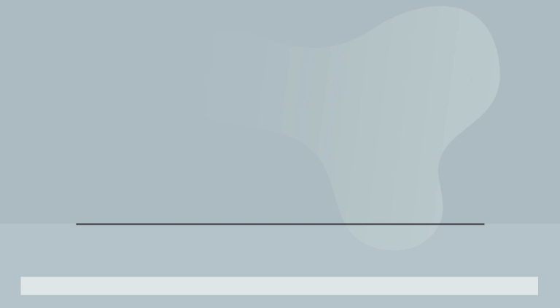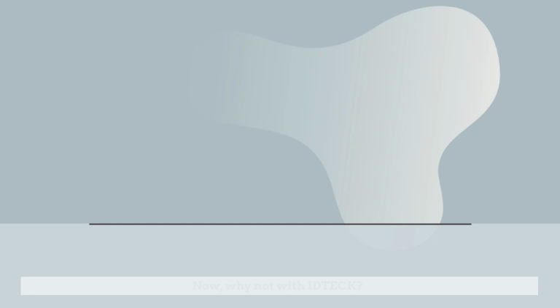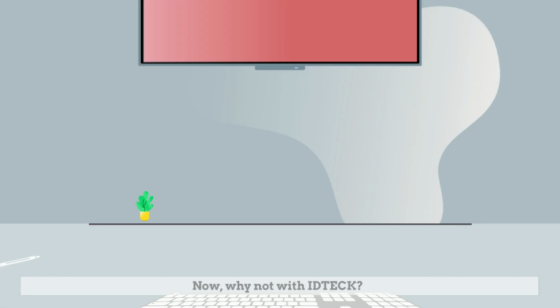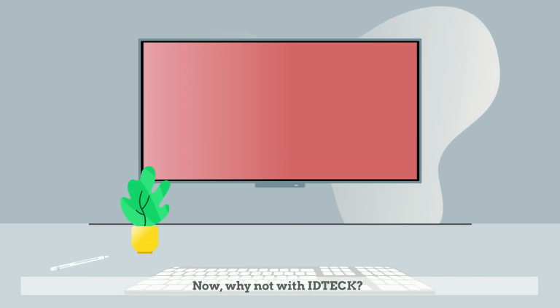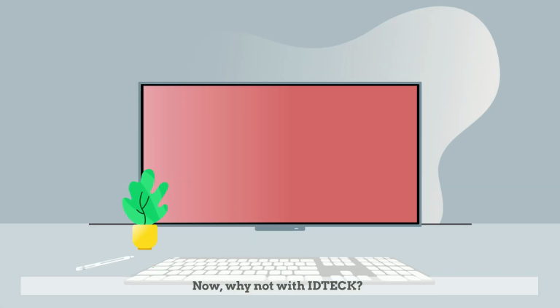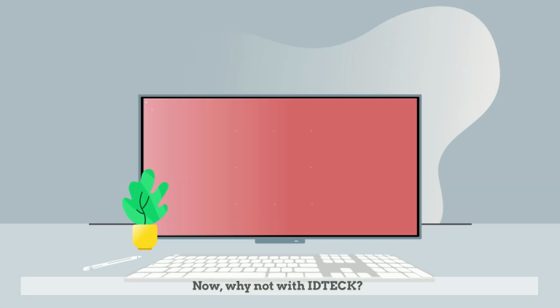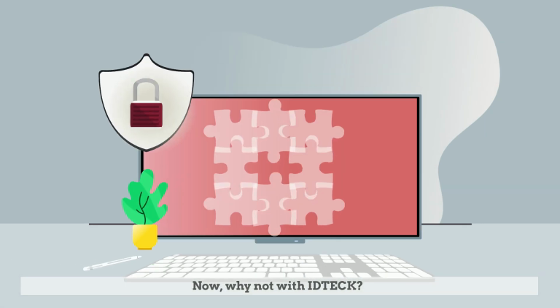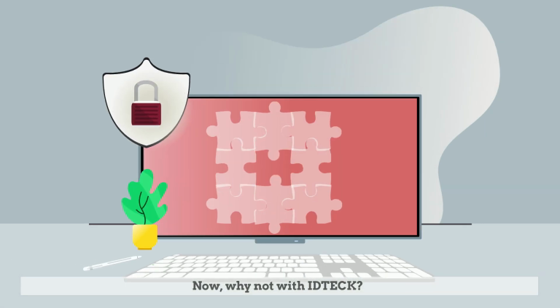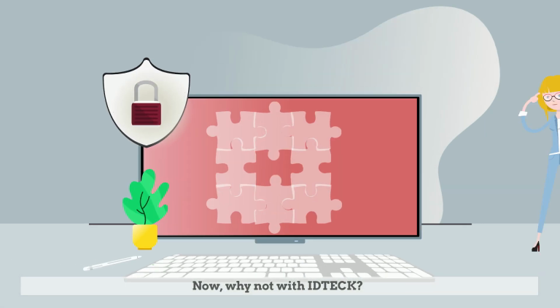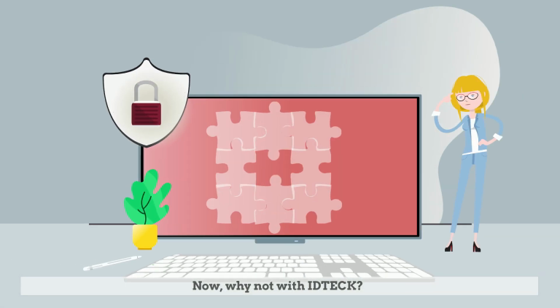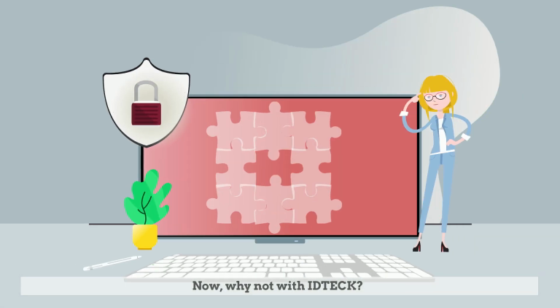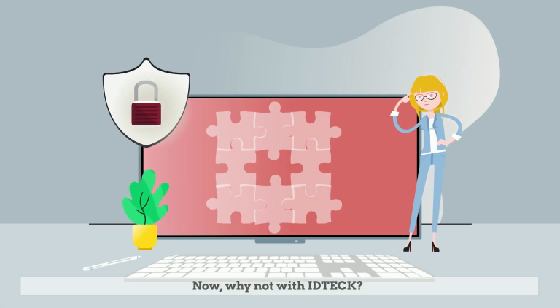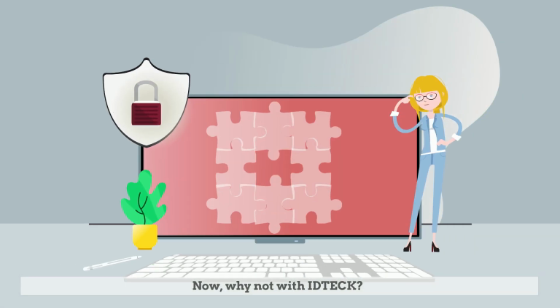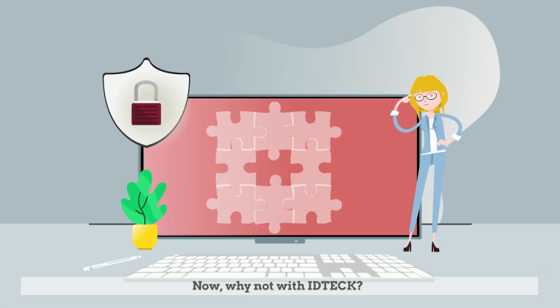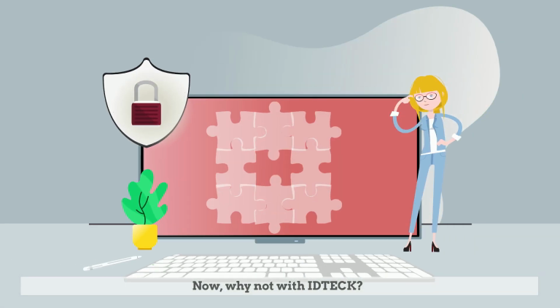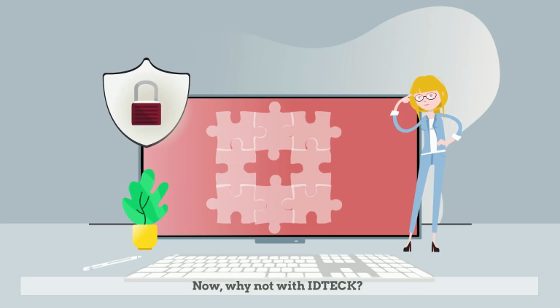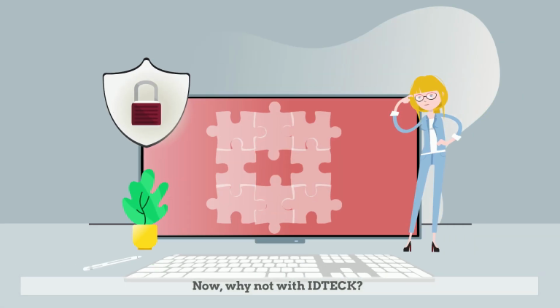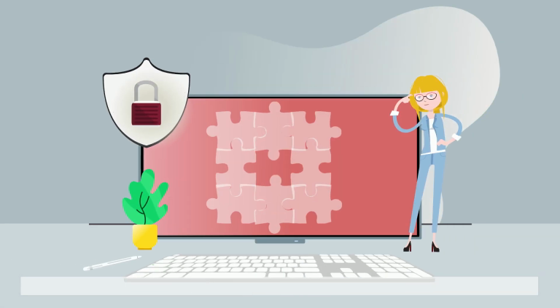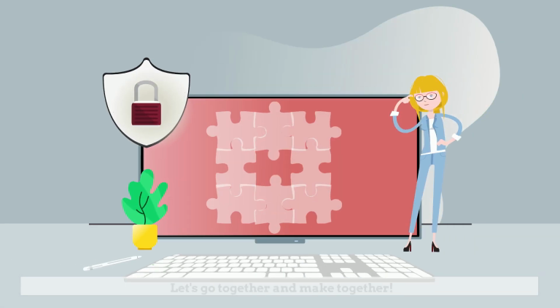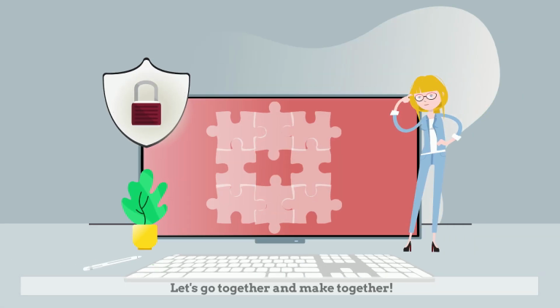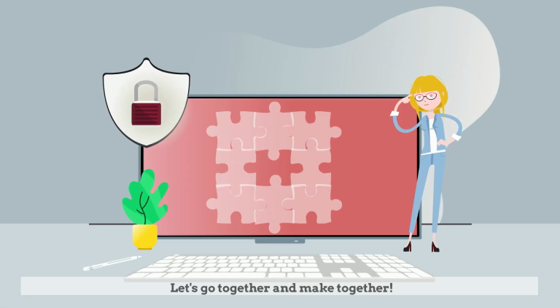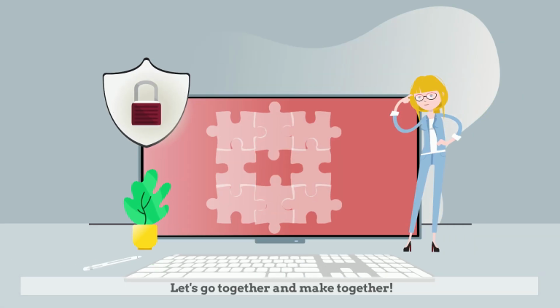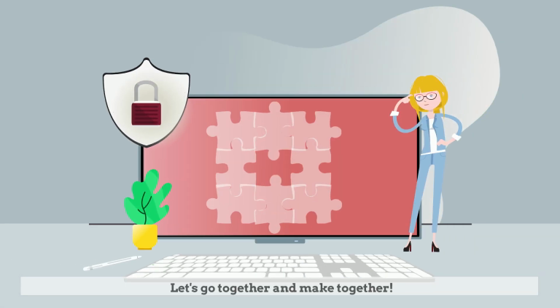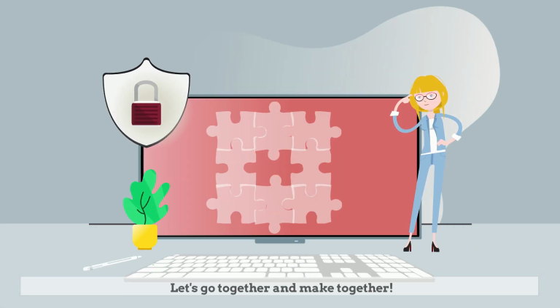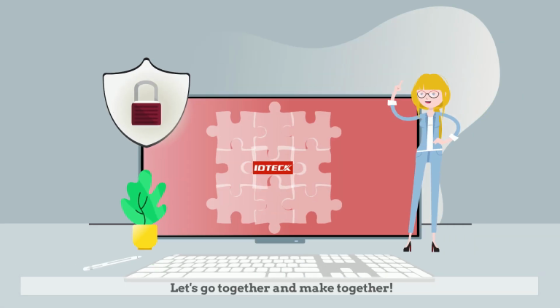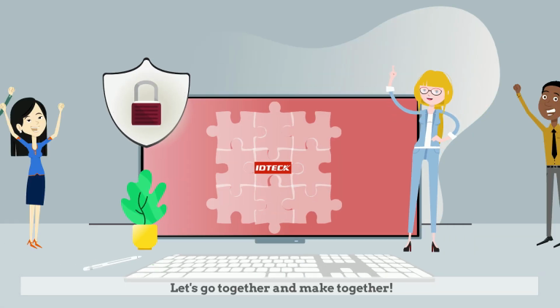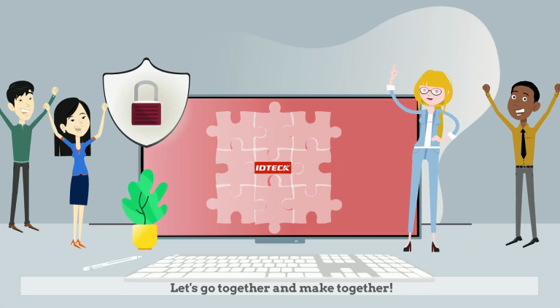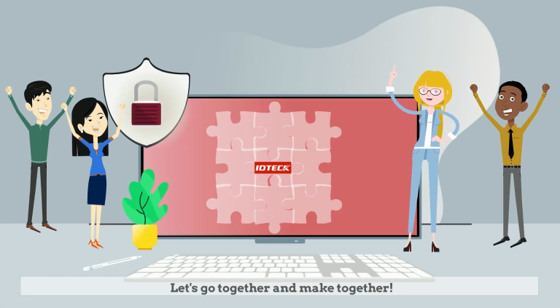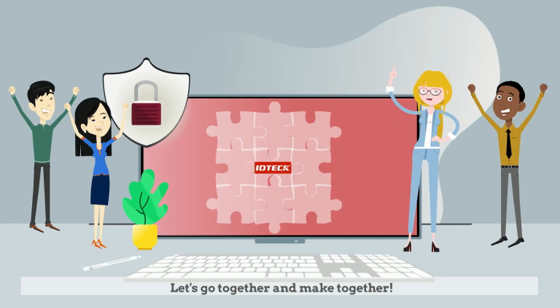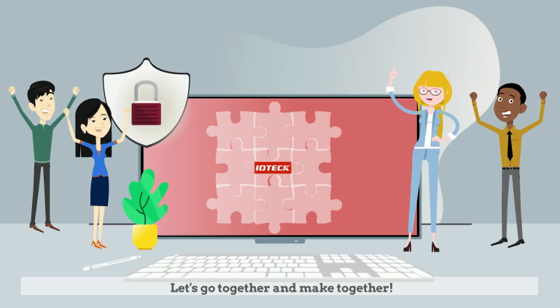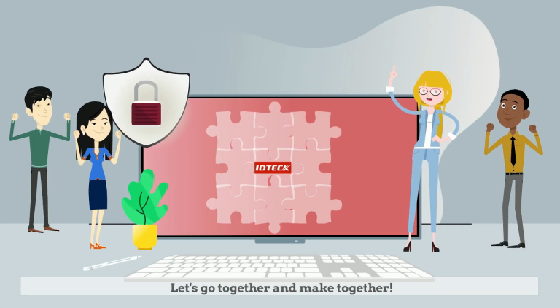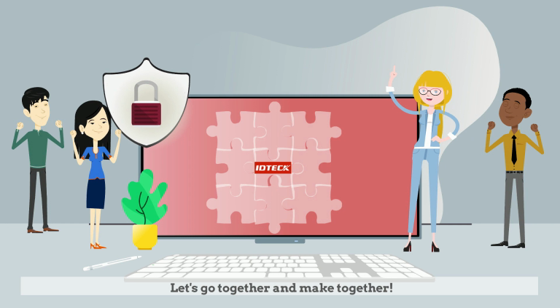Now, why not go with ID Tech? Let's go together and make together.